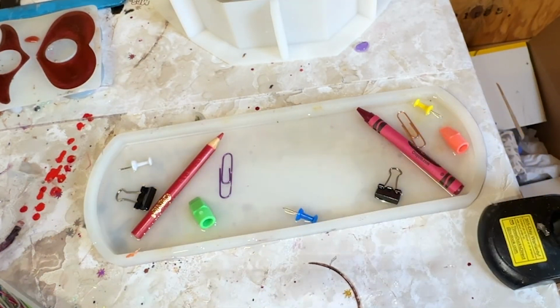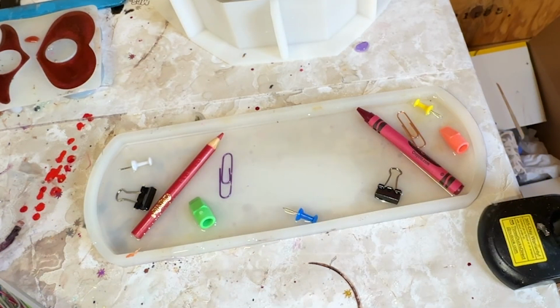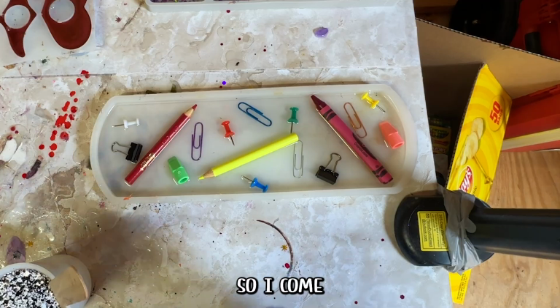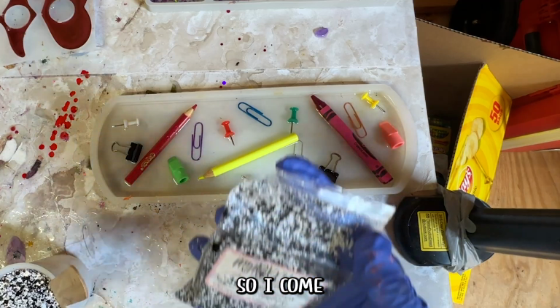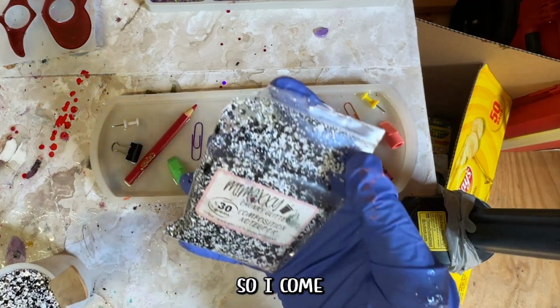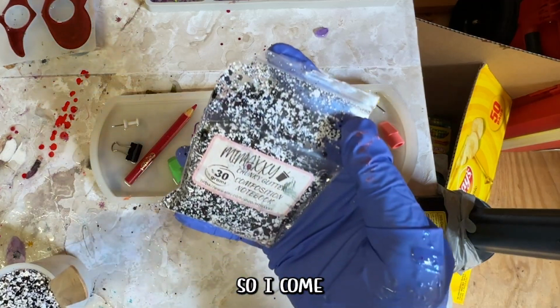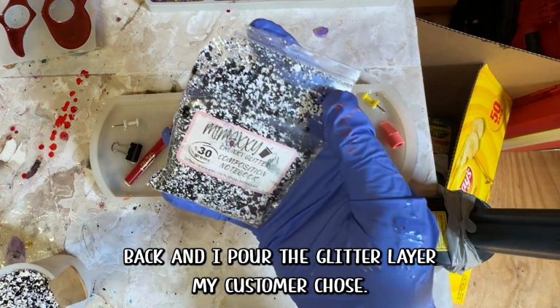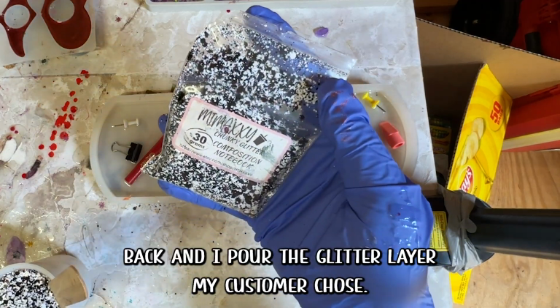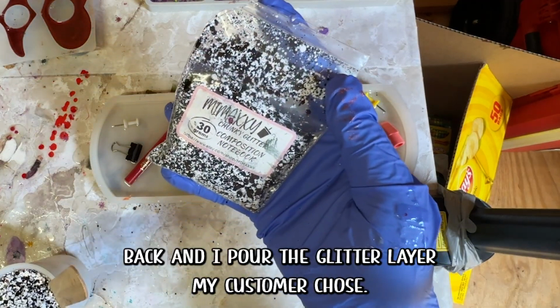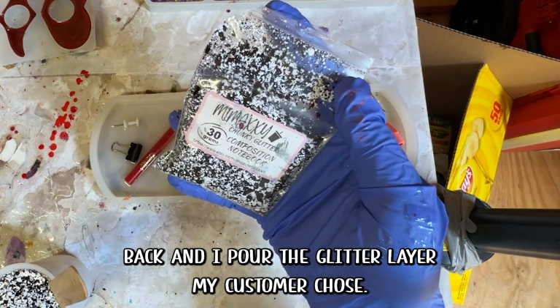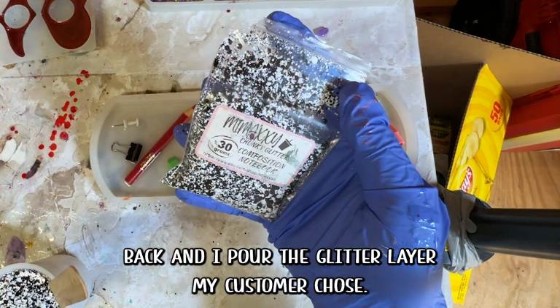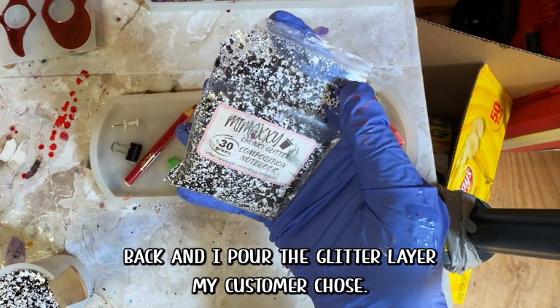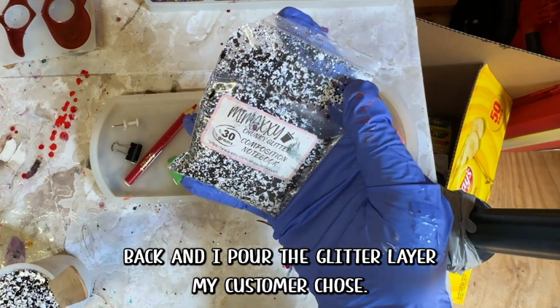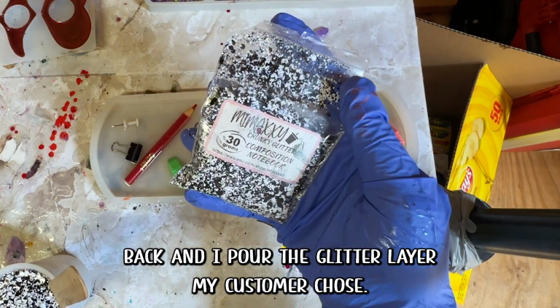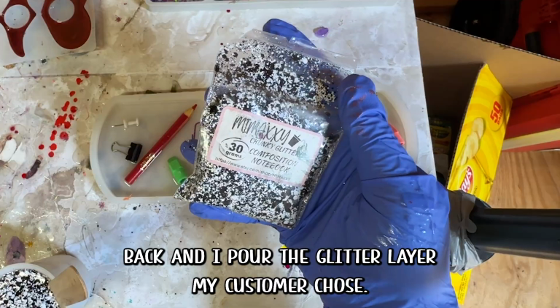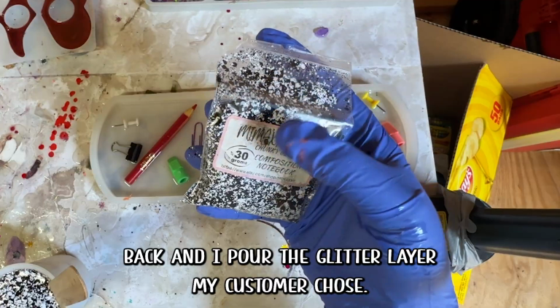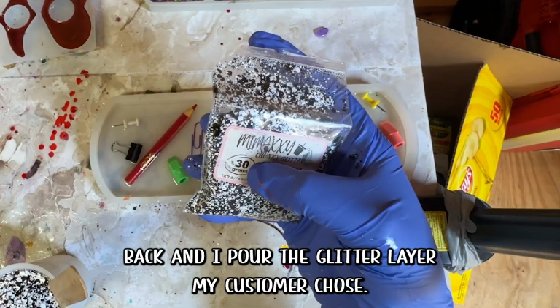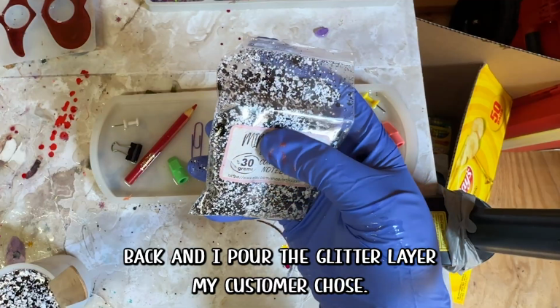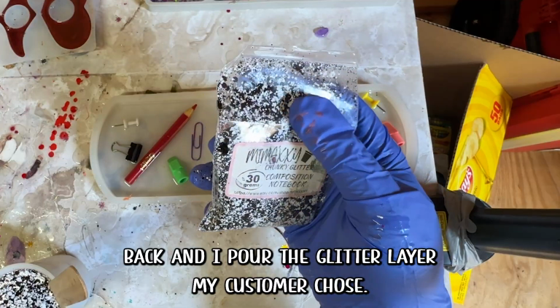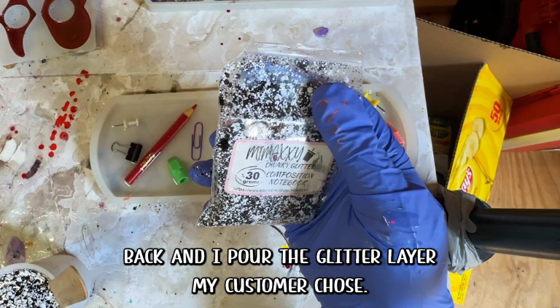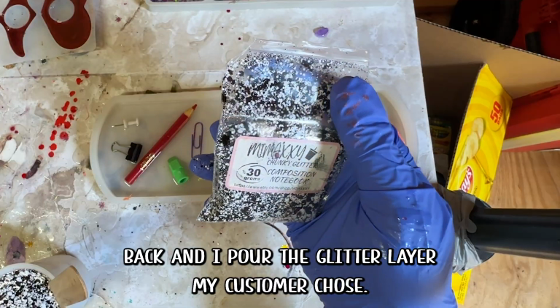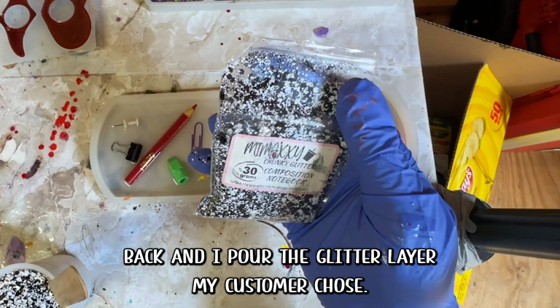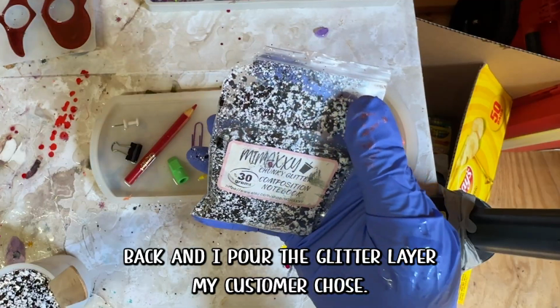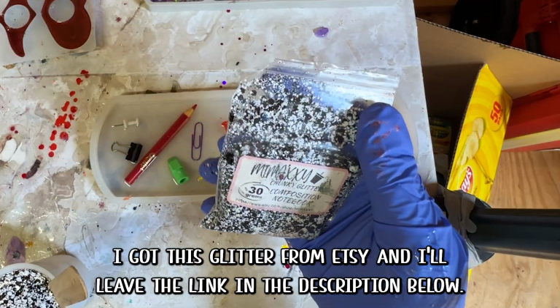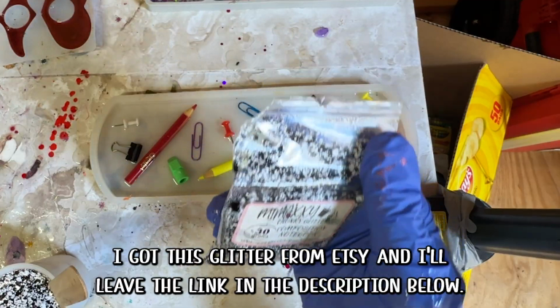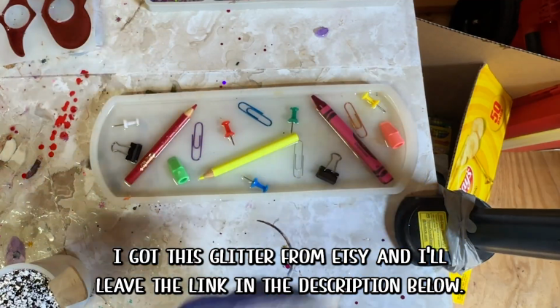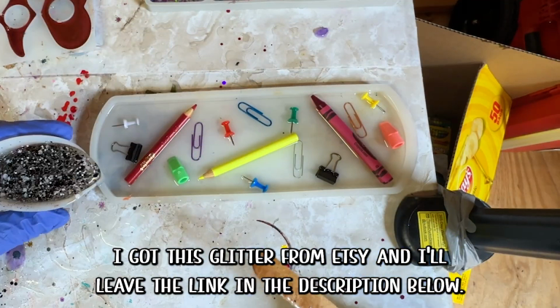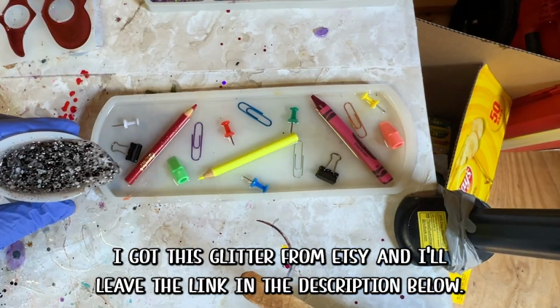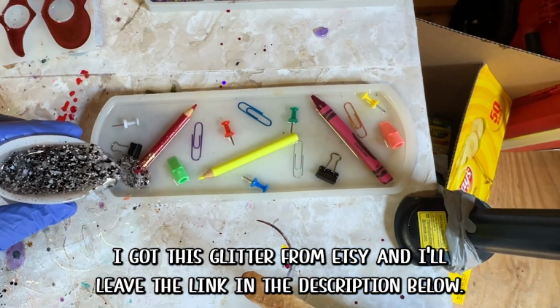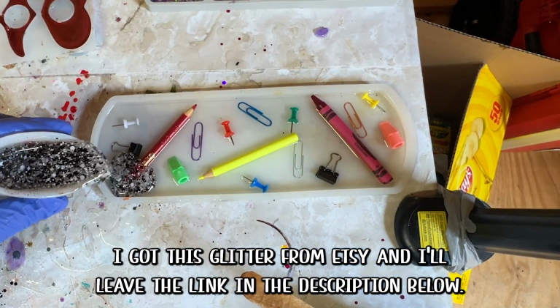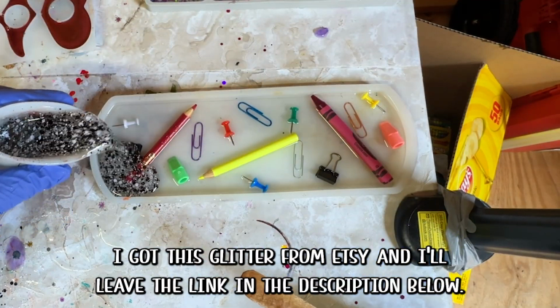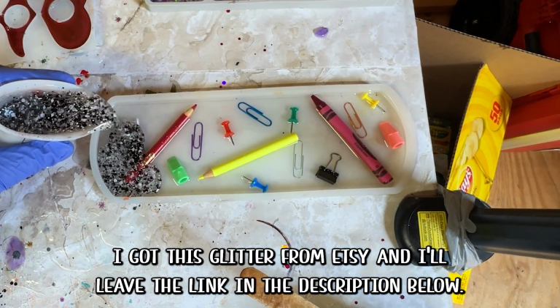I come back and pour the glitter layer — my customer chose this glitter. I got it from Etsy and I'll leave the link in the description below.